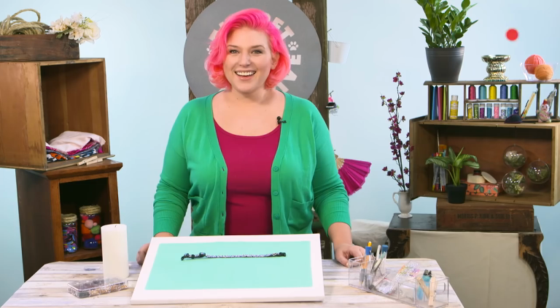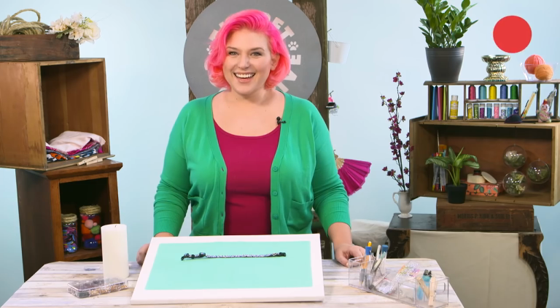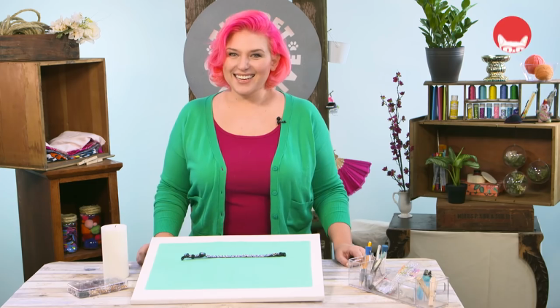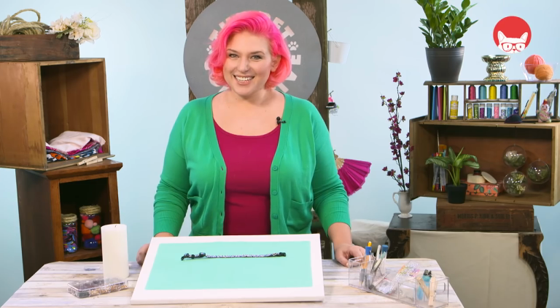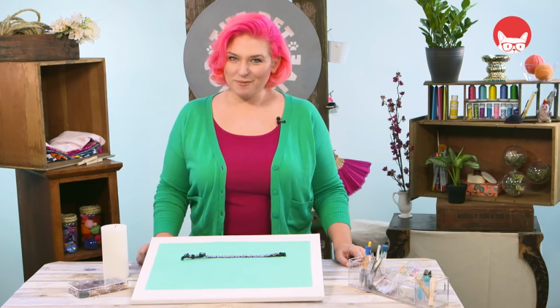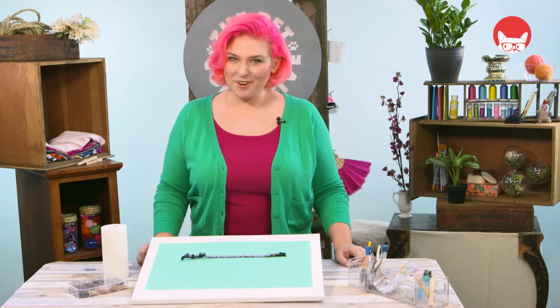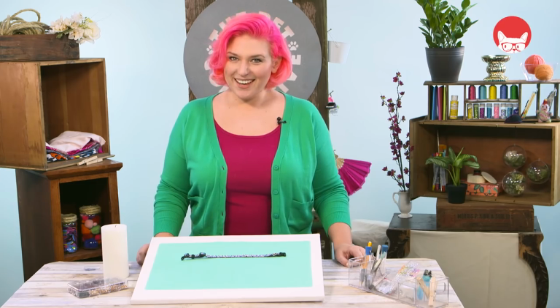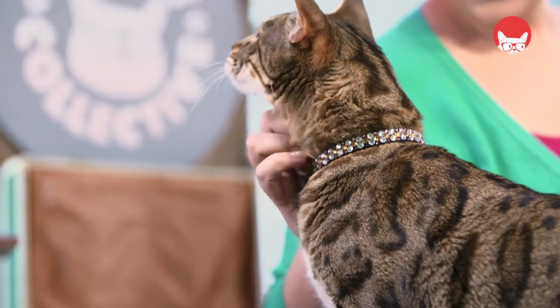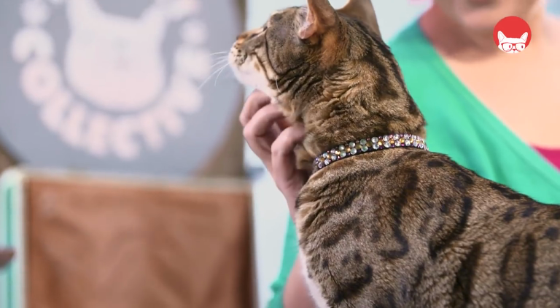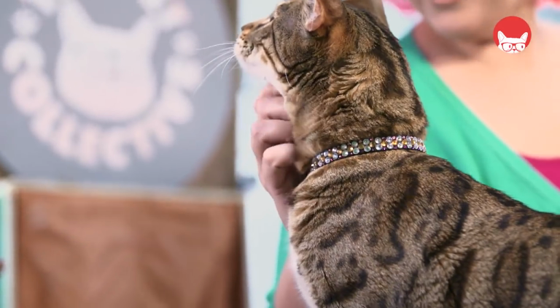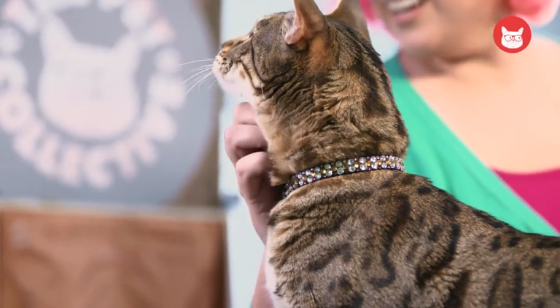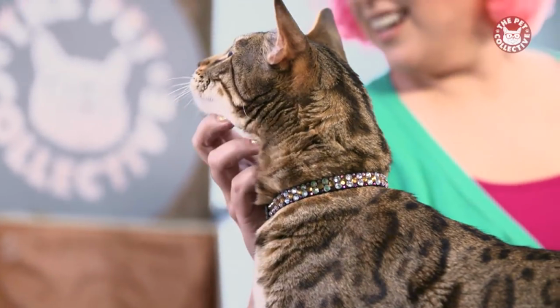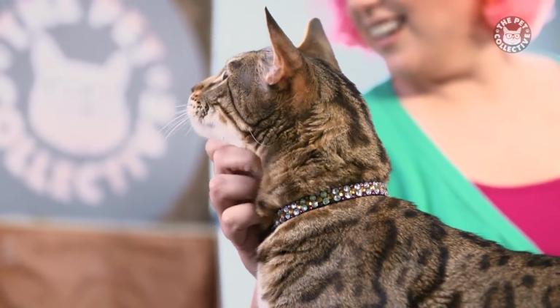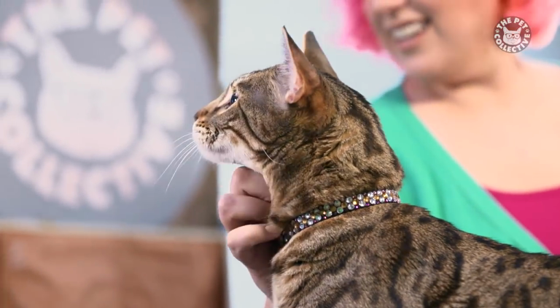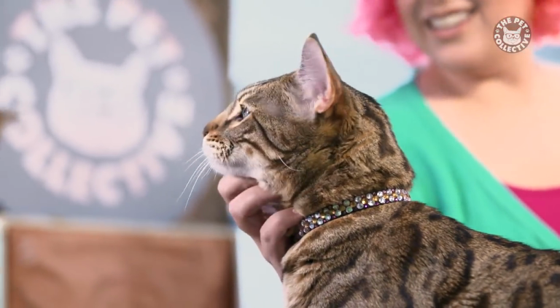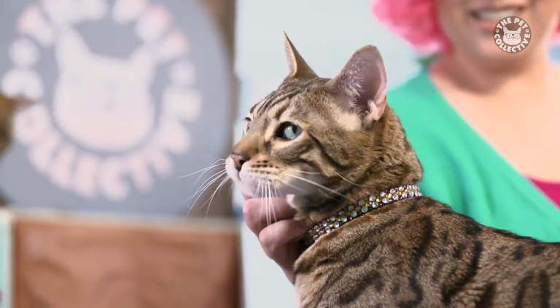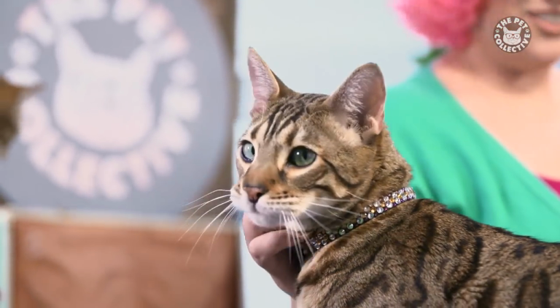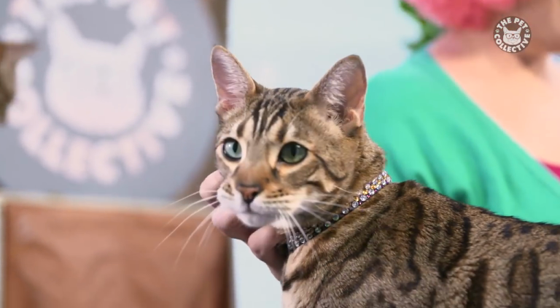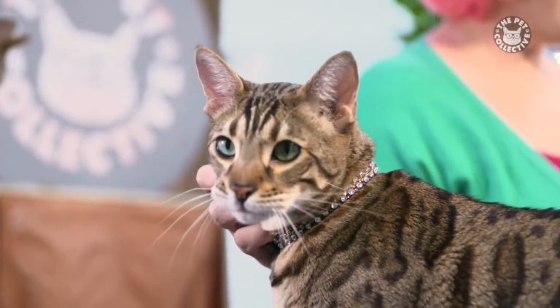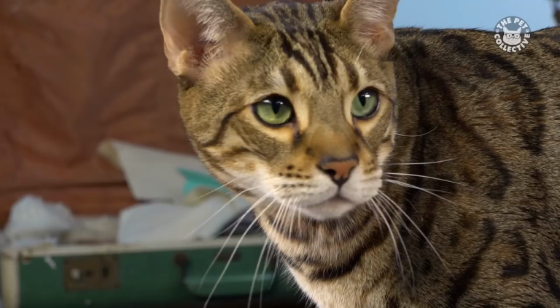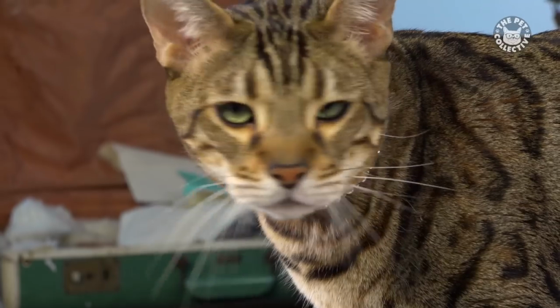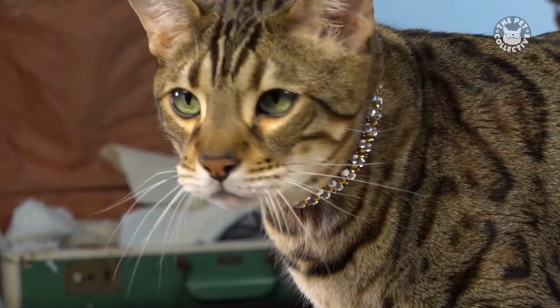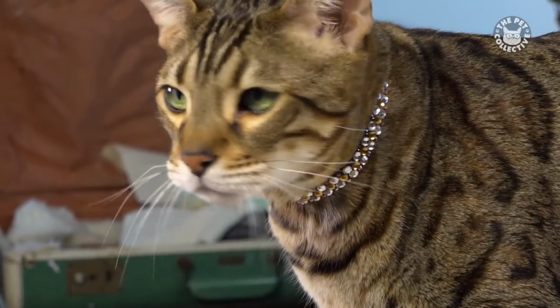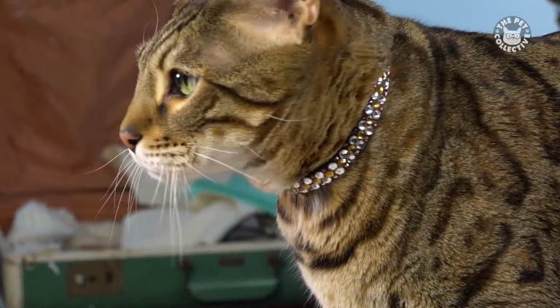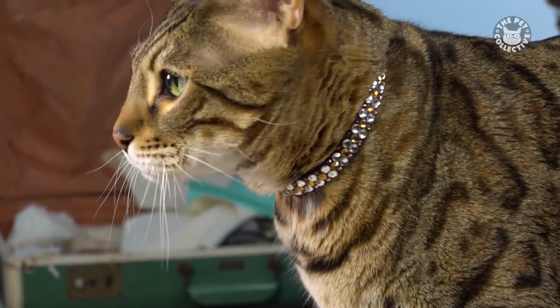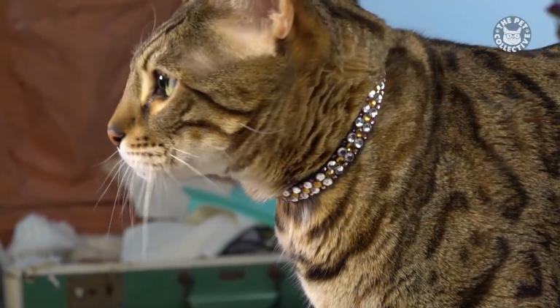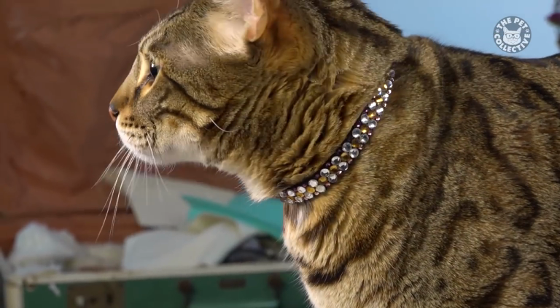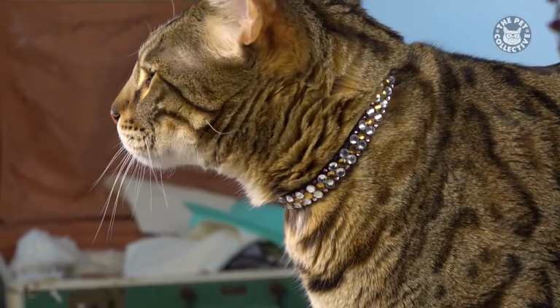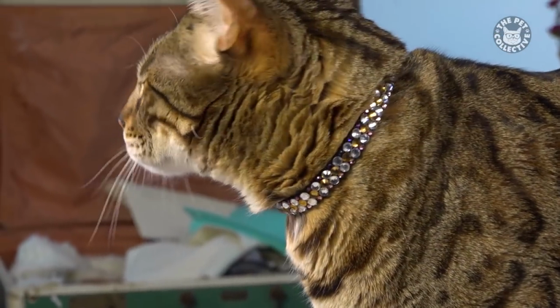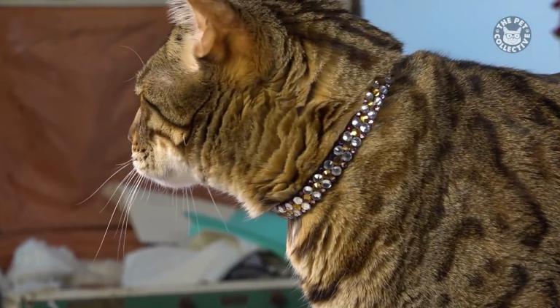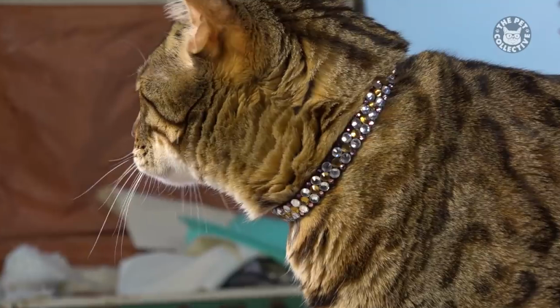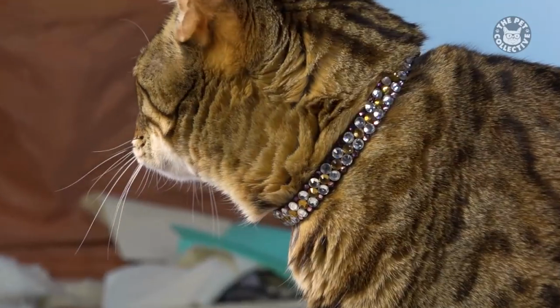Hey guys, I'm Laura, and on today's episode of Critter Crafts, we will be making embellished cat collars.